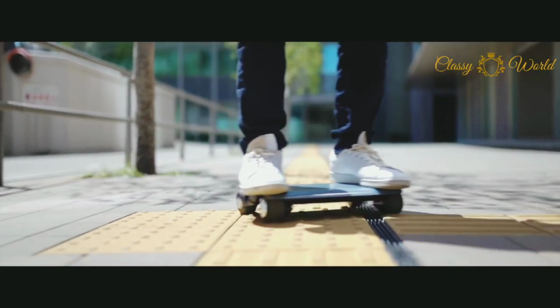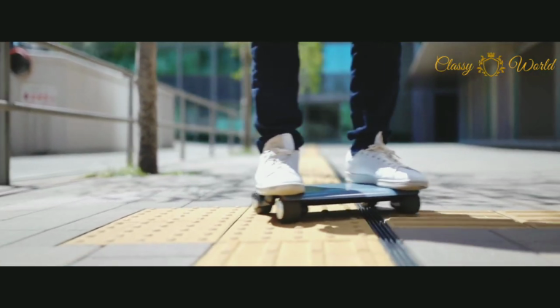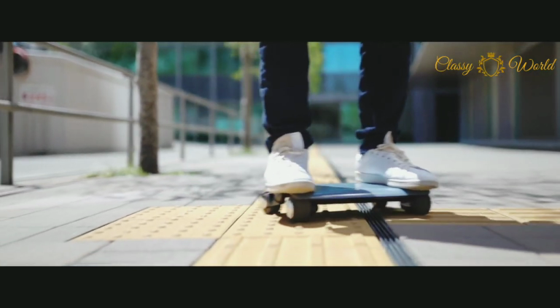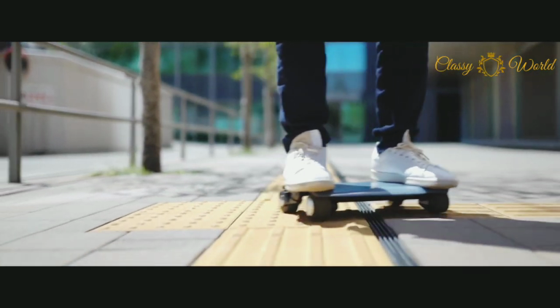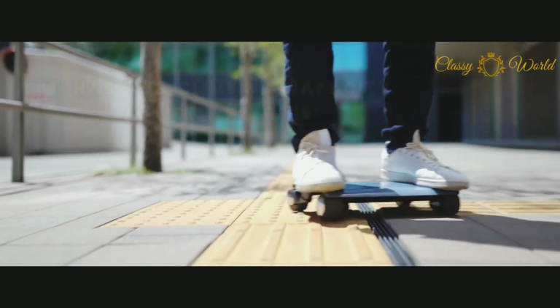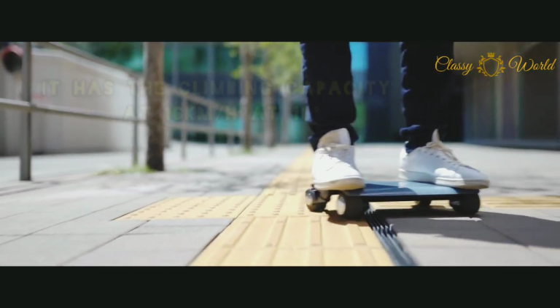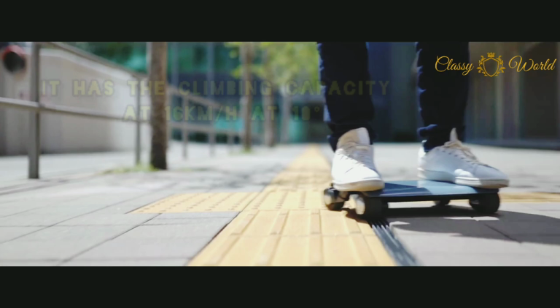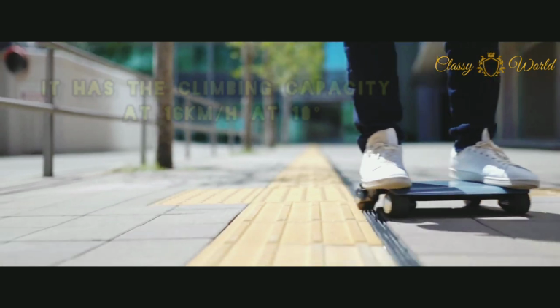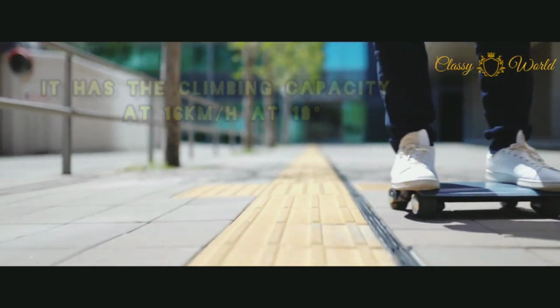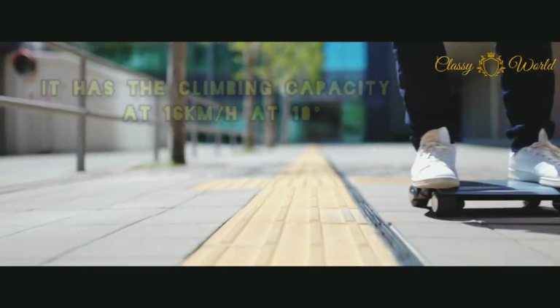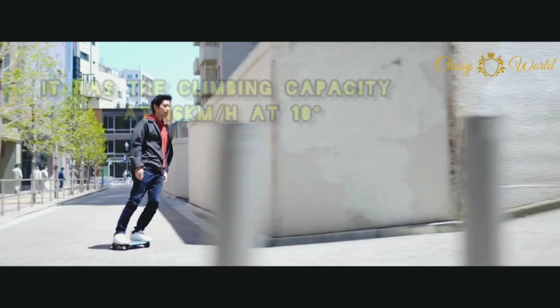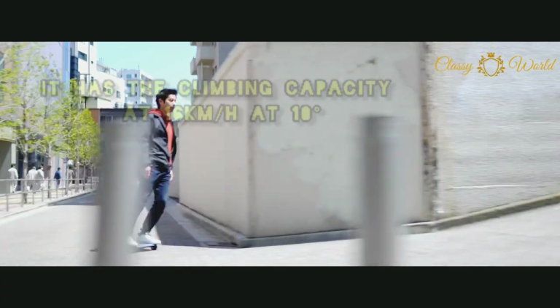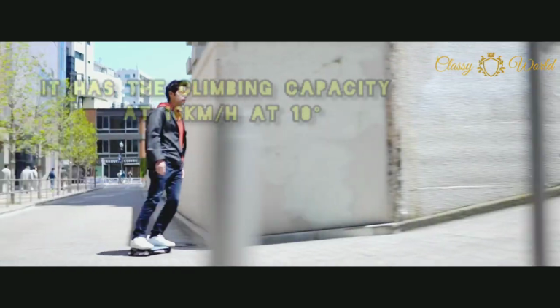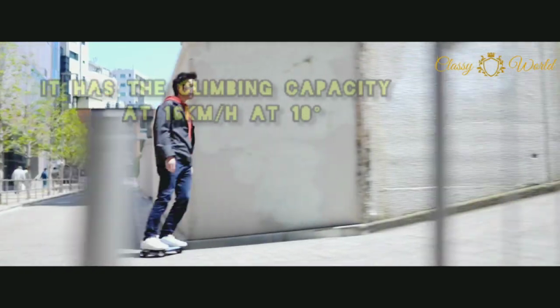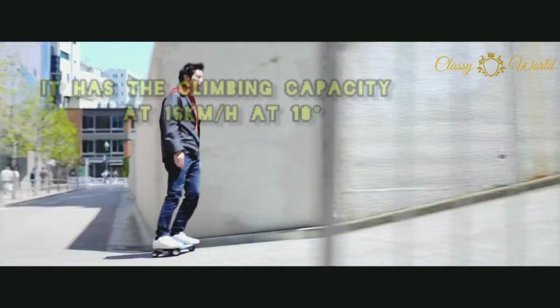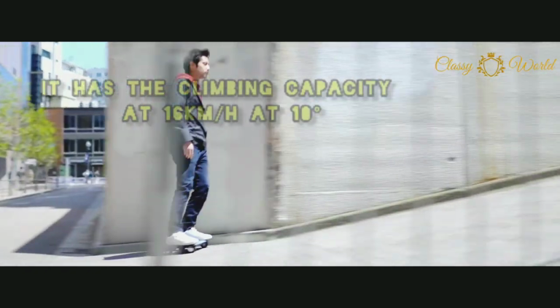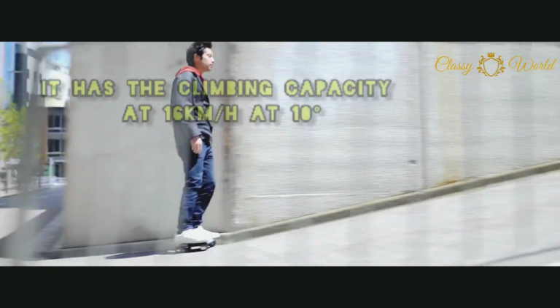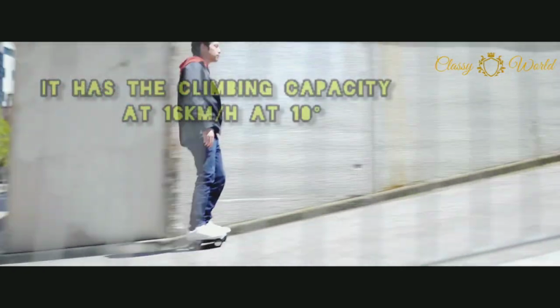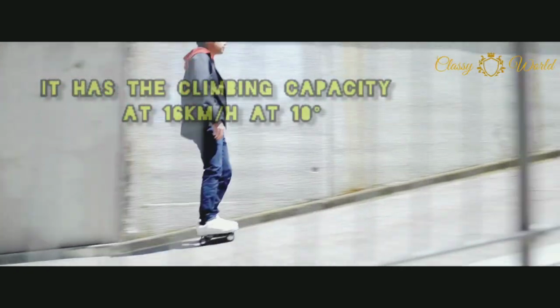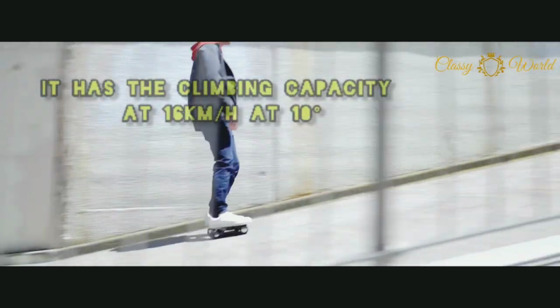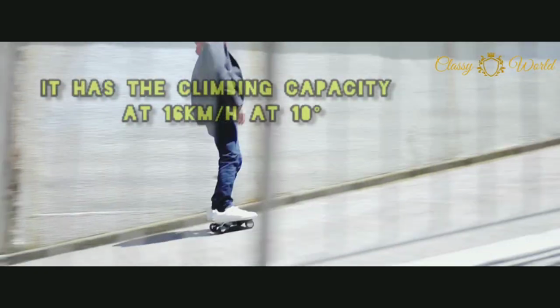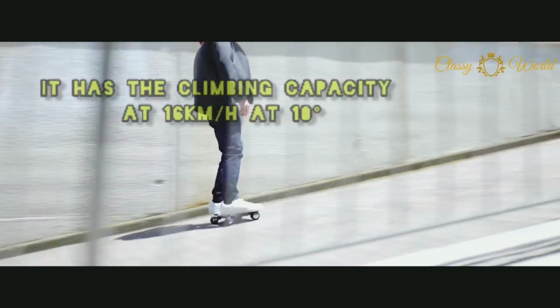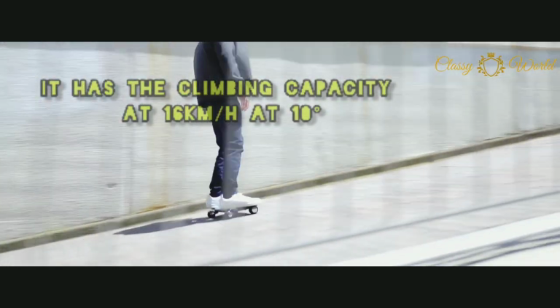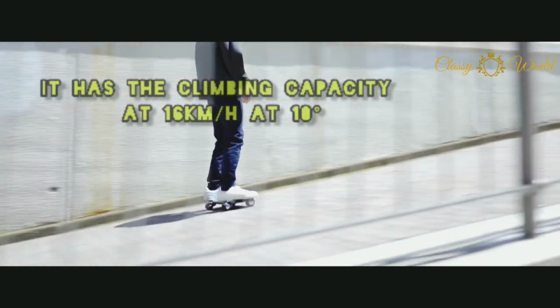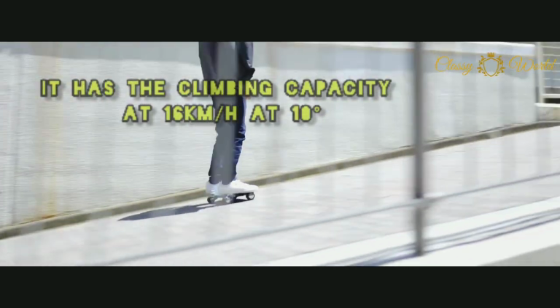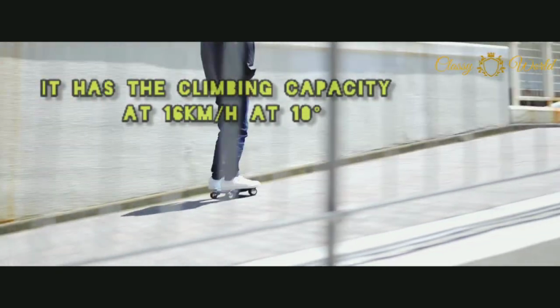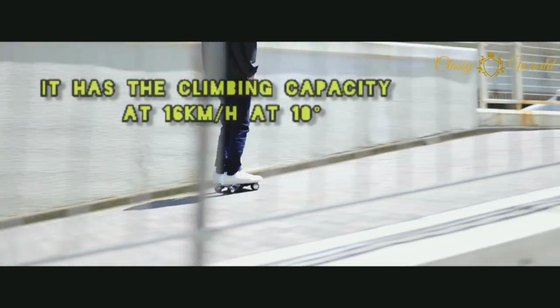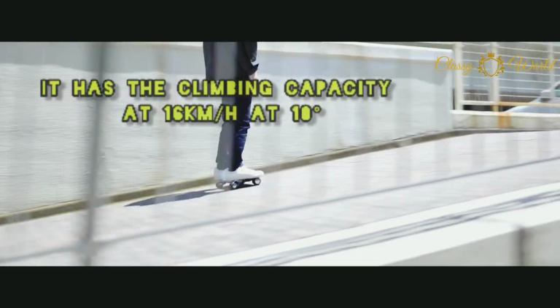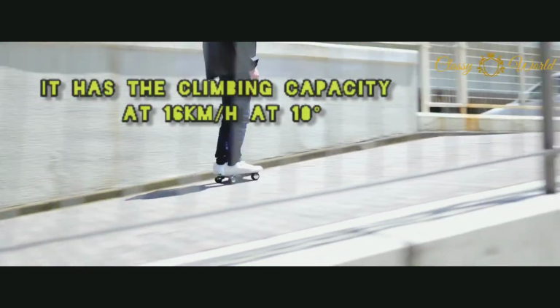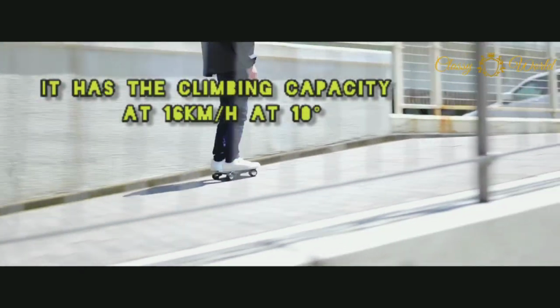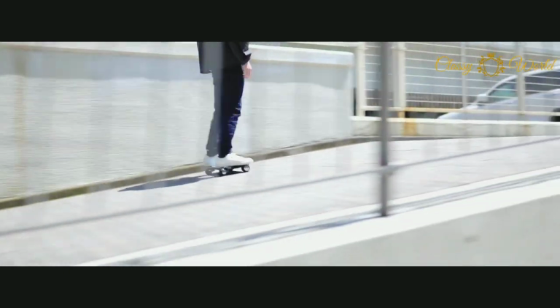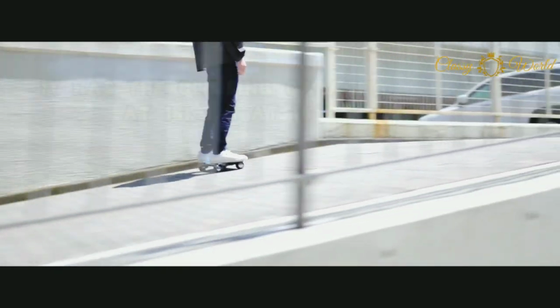It has a climbing capacity of 16 kilometers per hour at 10 degrees.